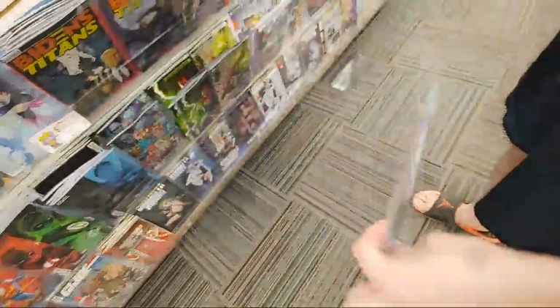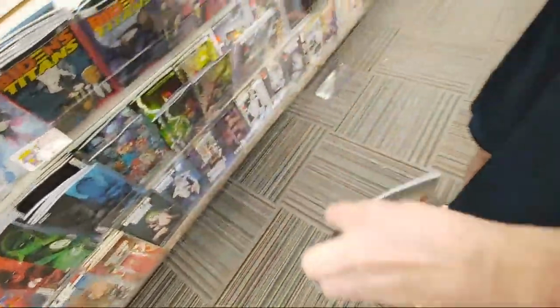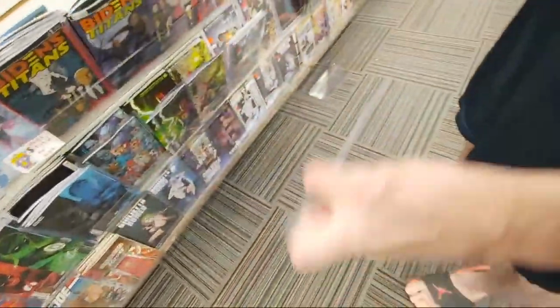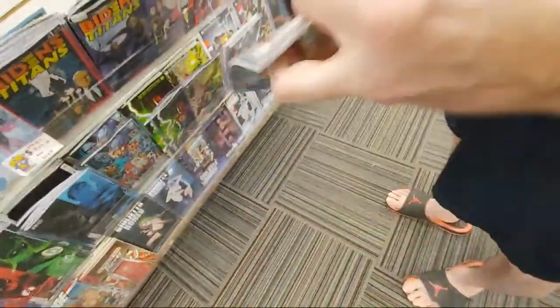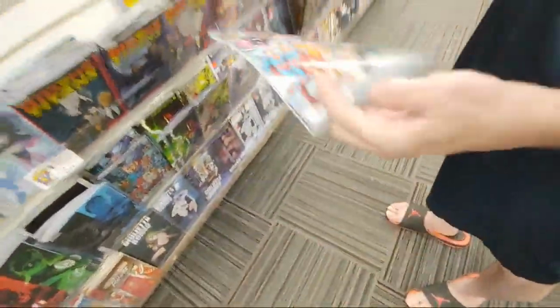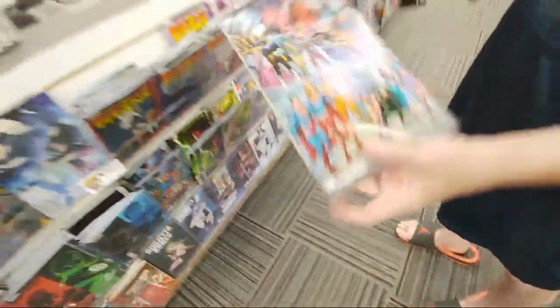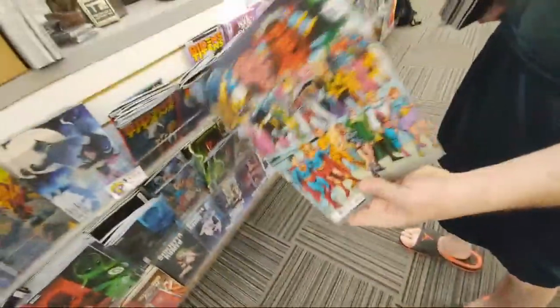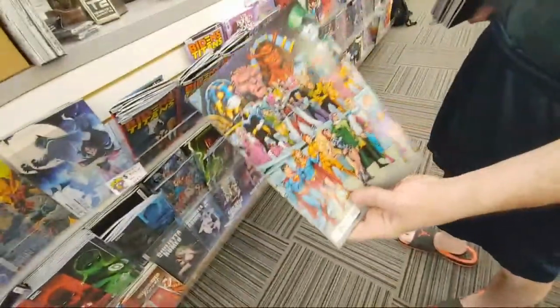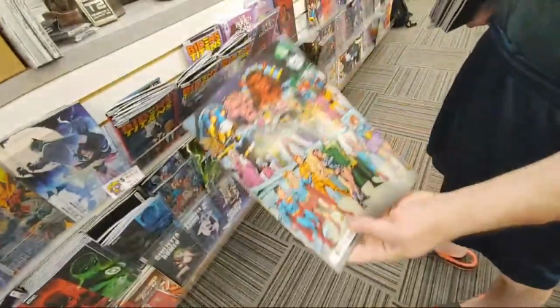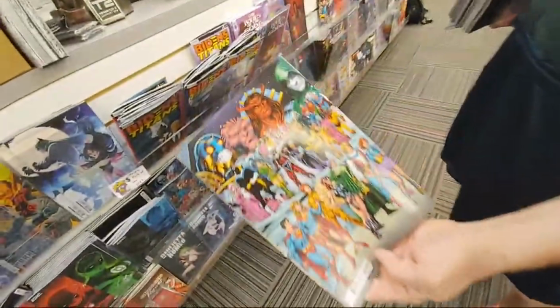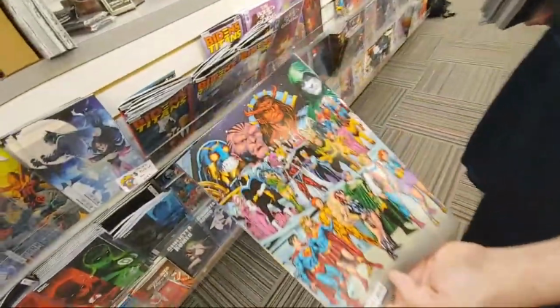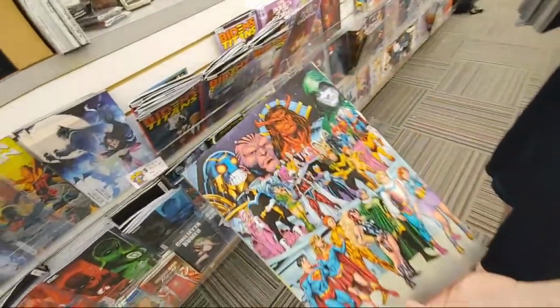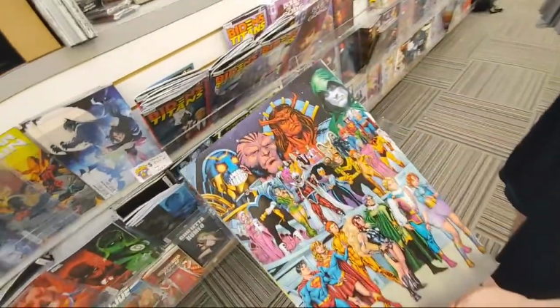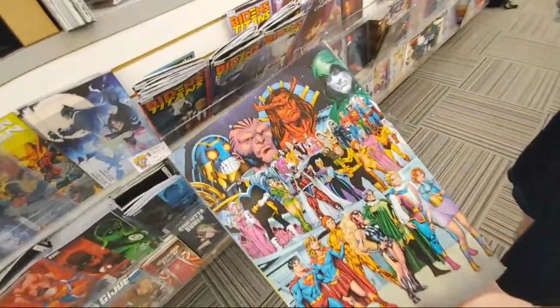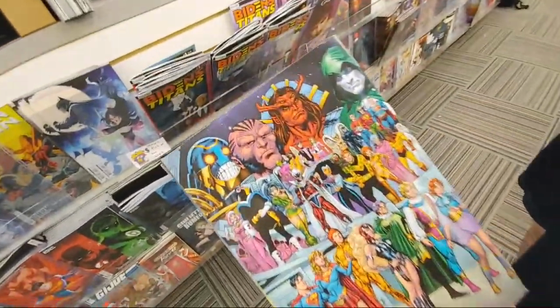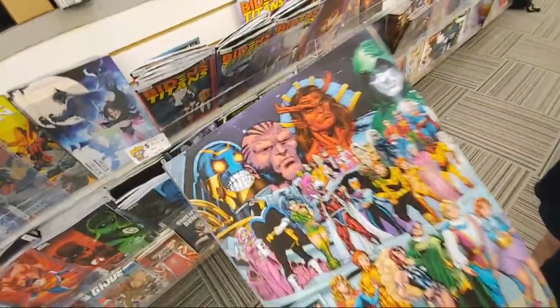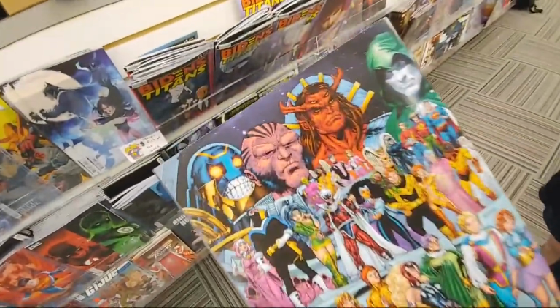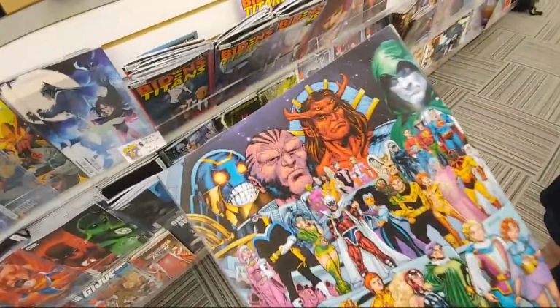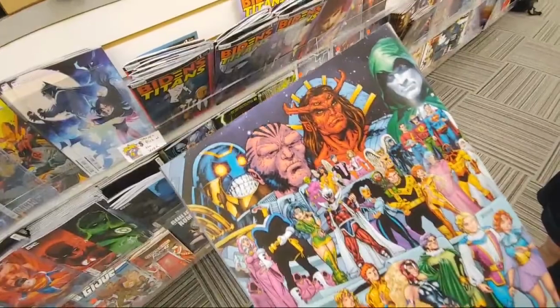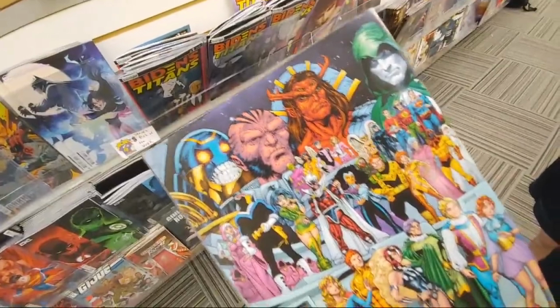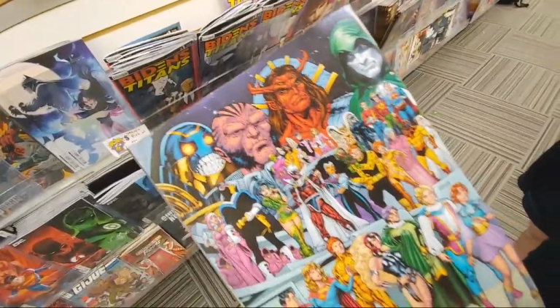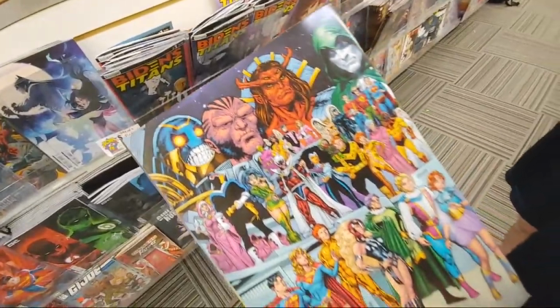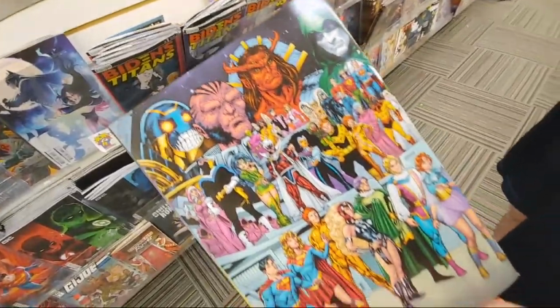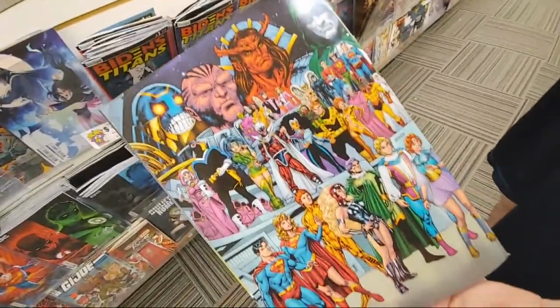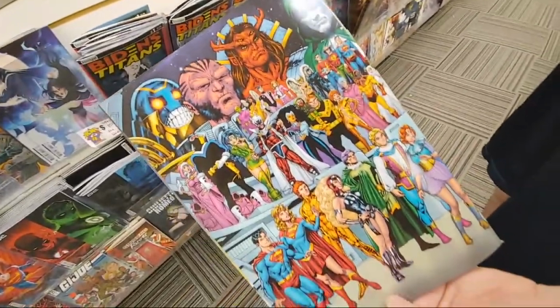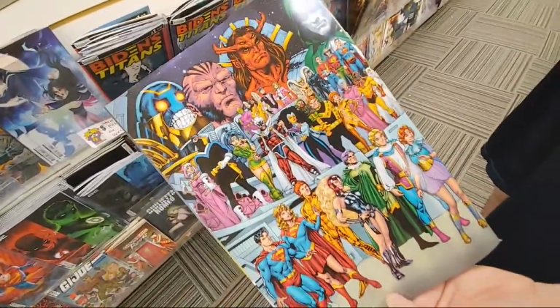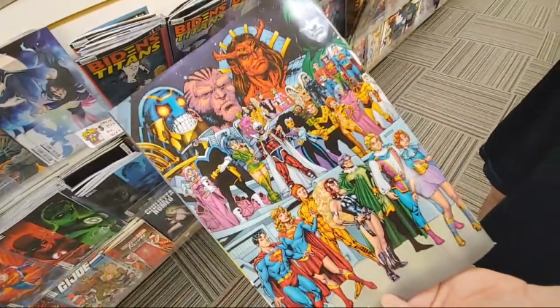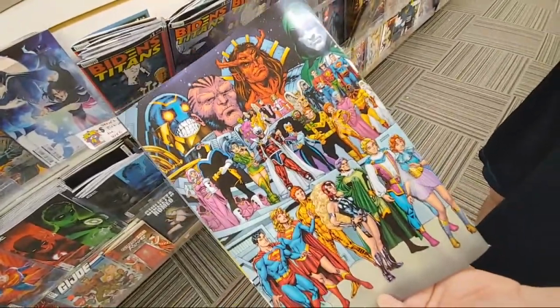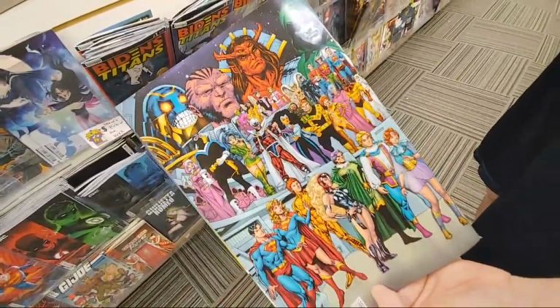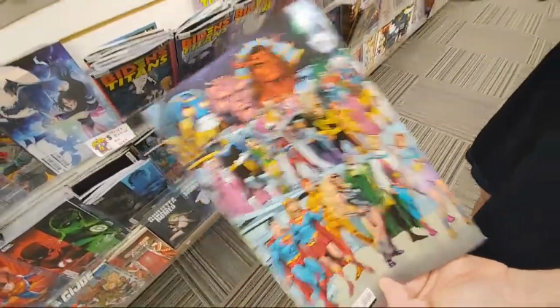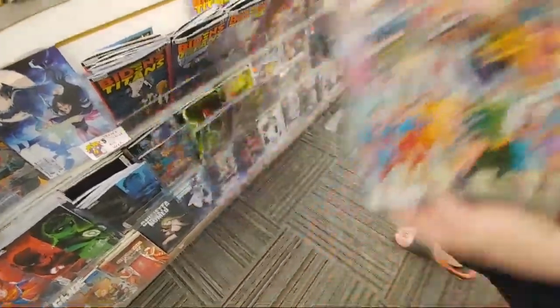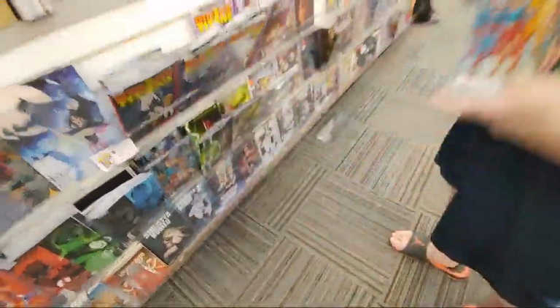Very cool — double-sided. I like Trigon on the top. That's sick. George Perez tribute — that is very cool.